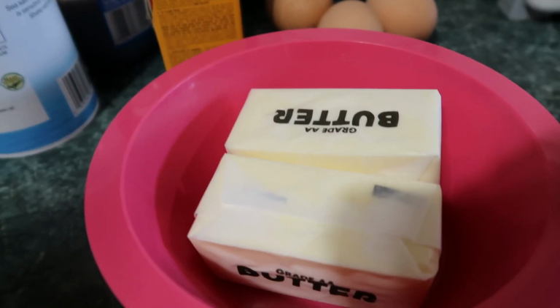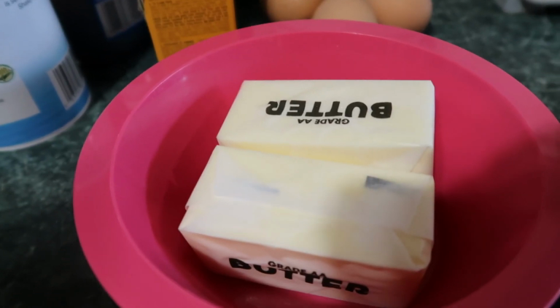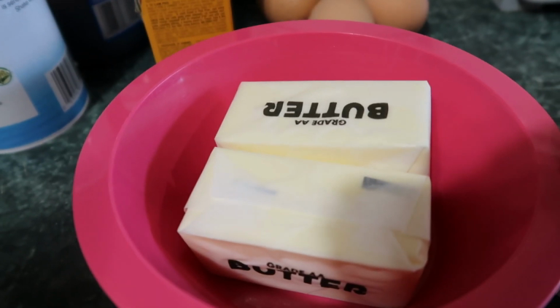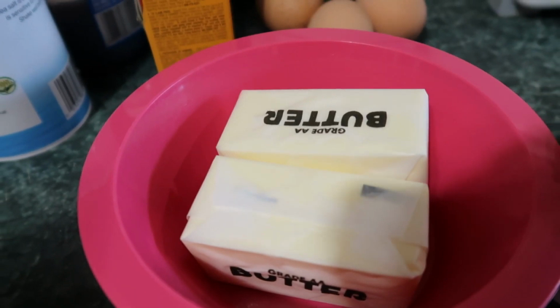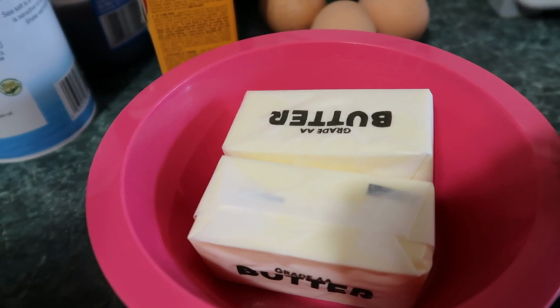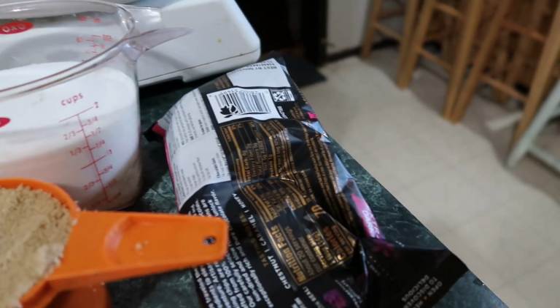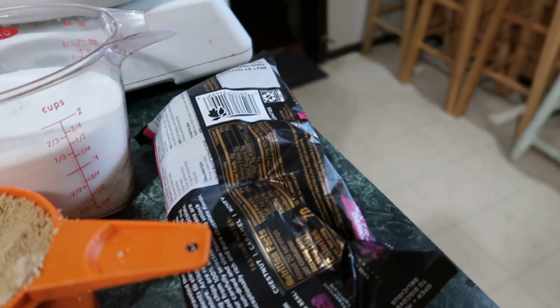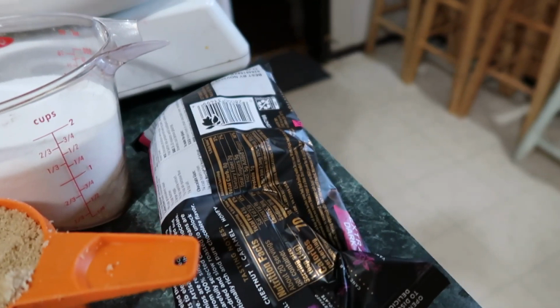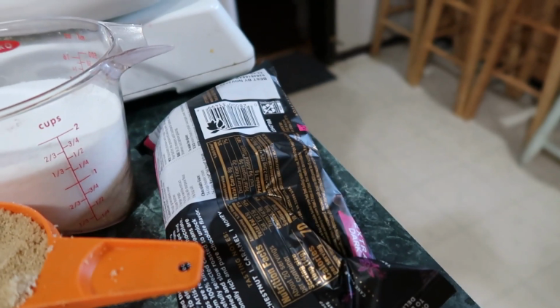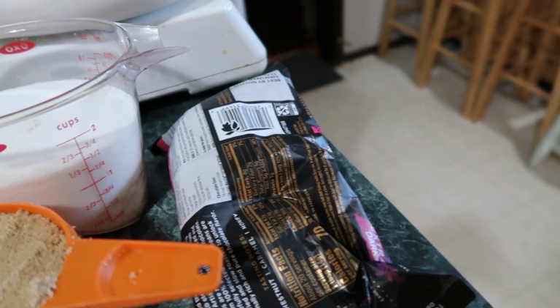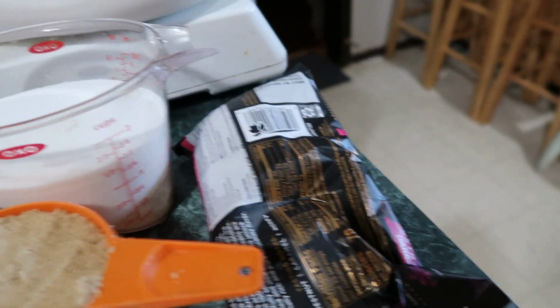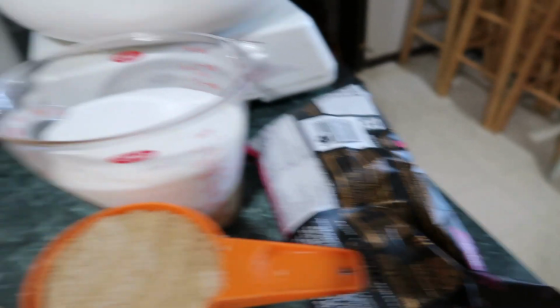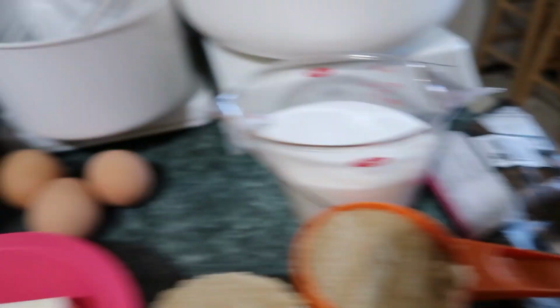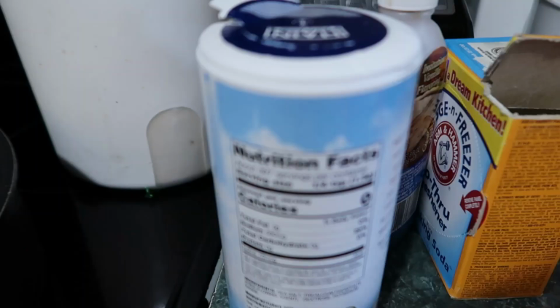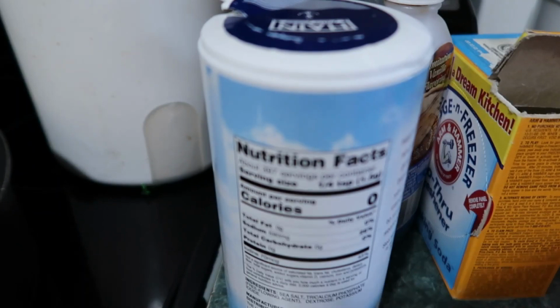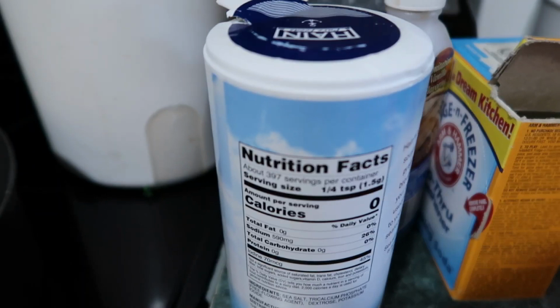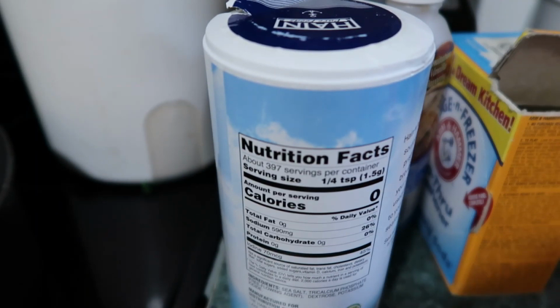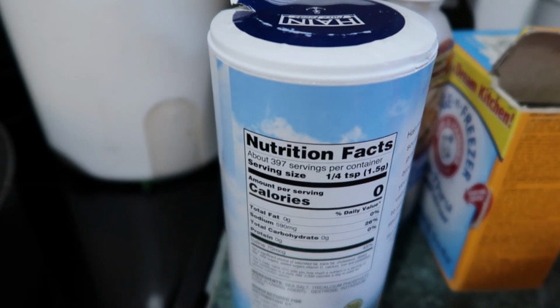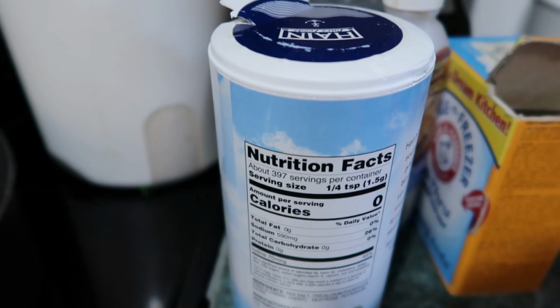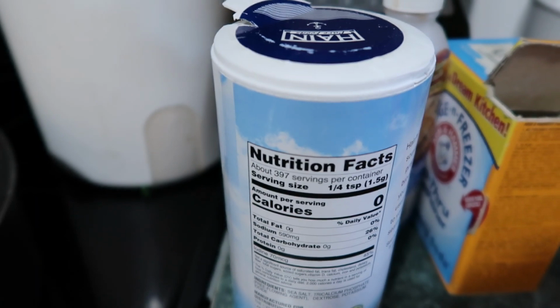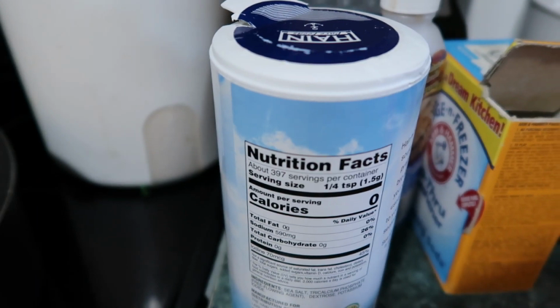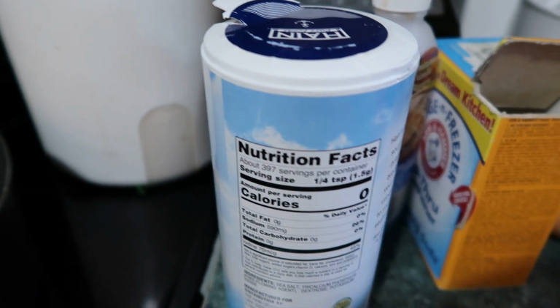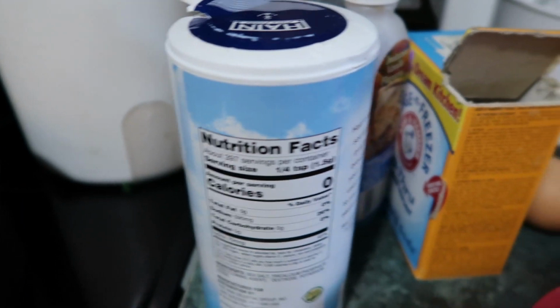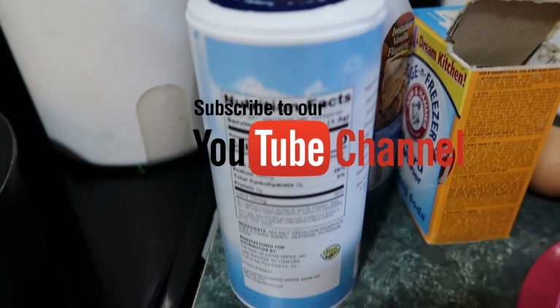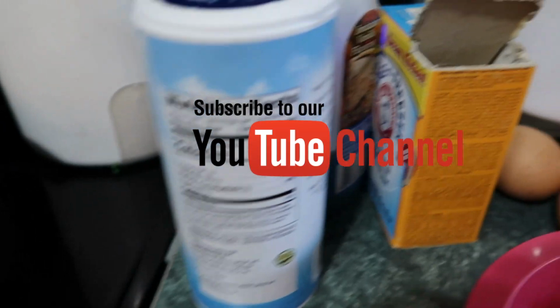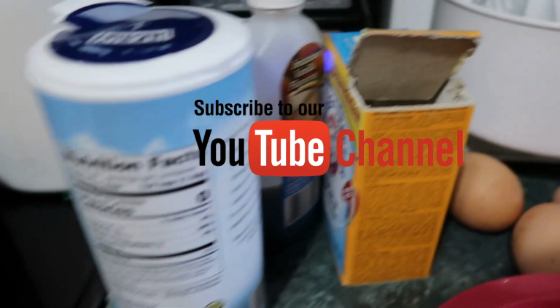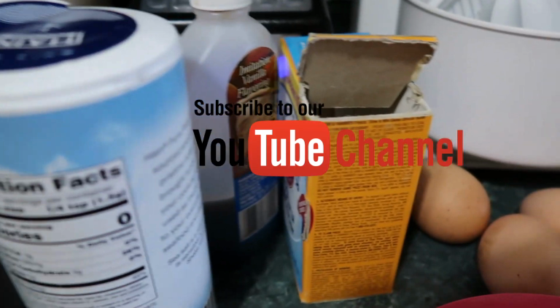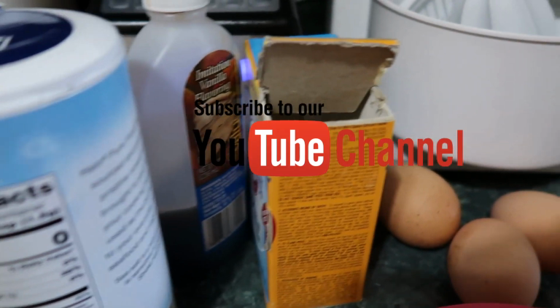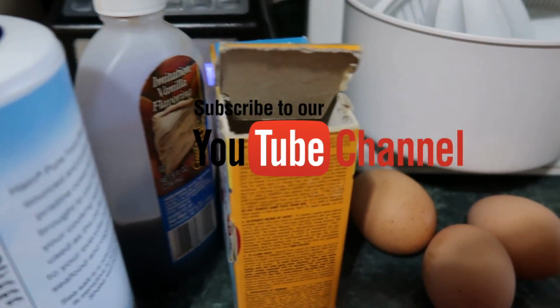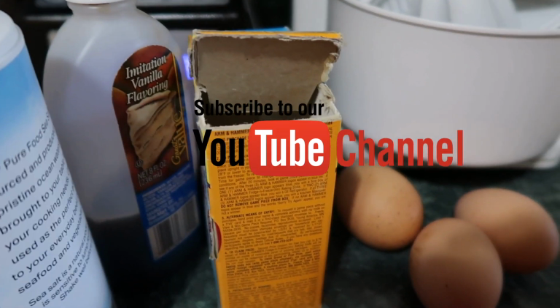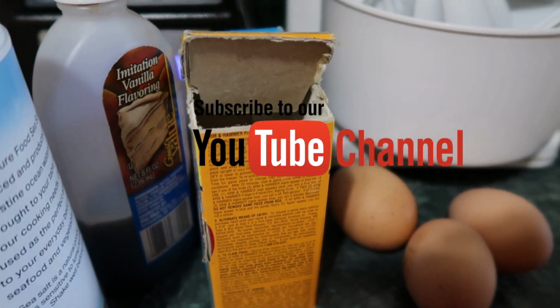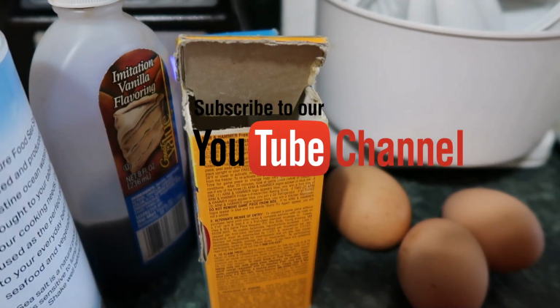One pound of butter. One package of chocolate chips. One and a half teaspoons of salt. One and a half teaspoons of soda.